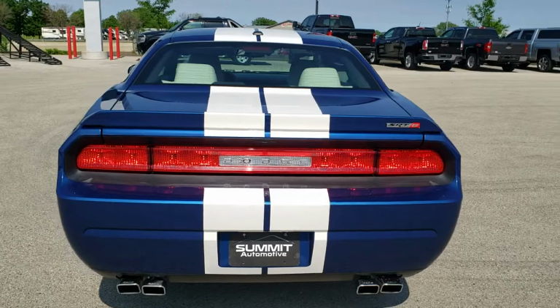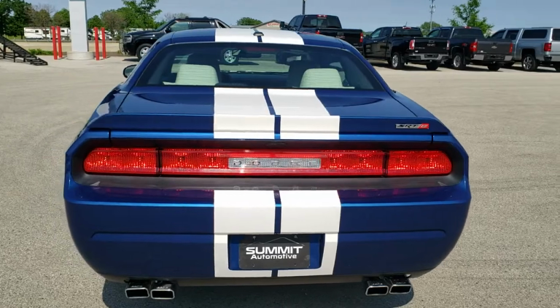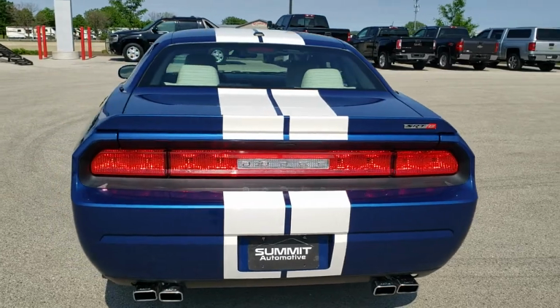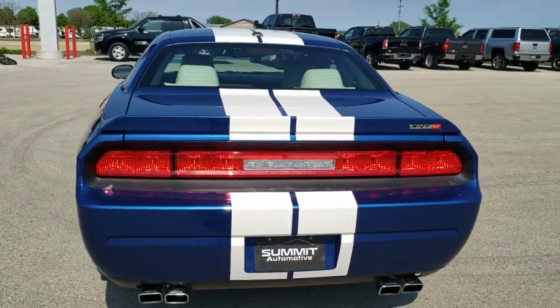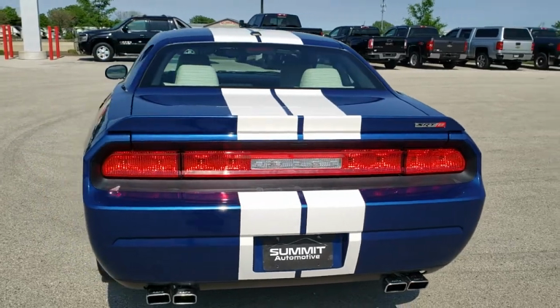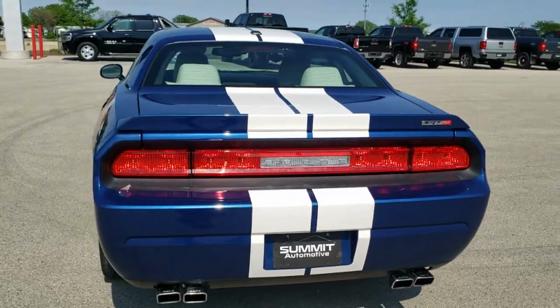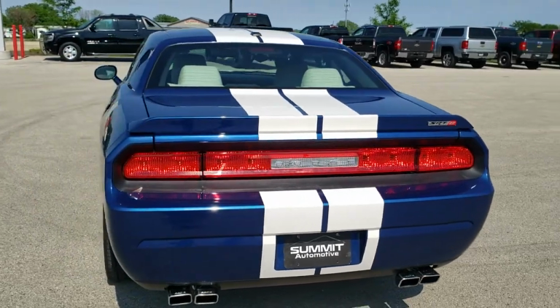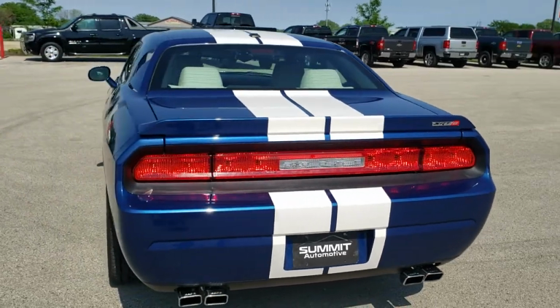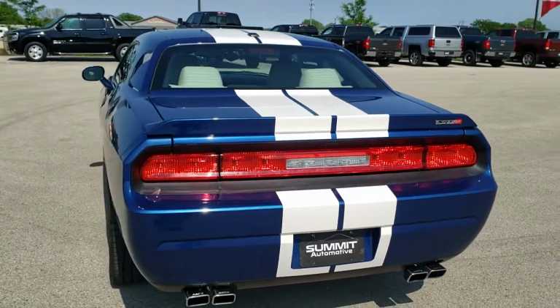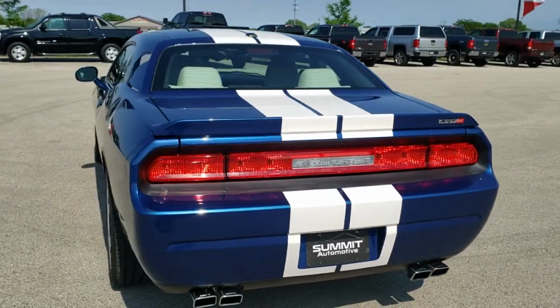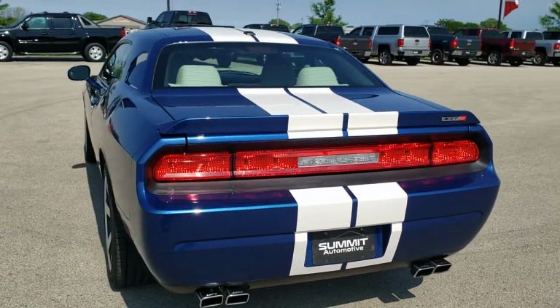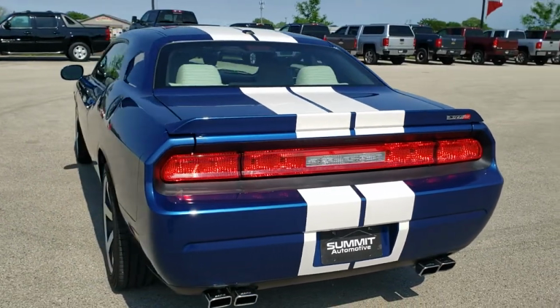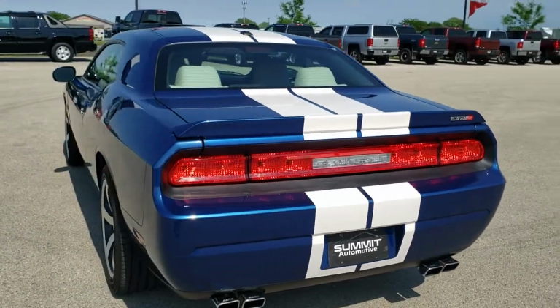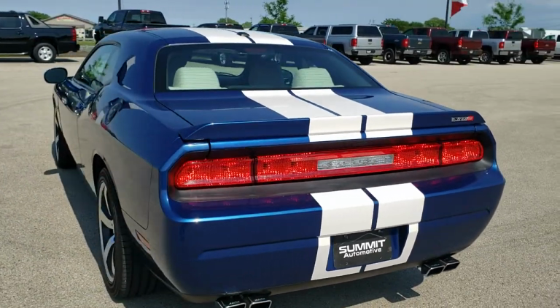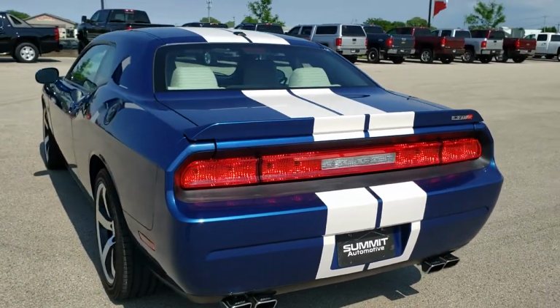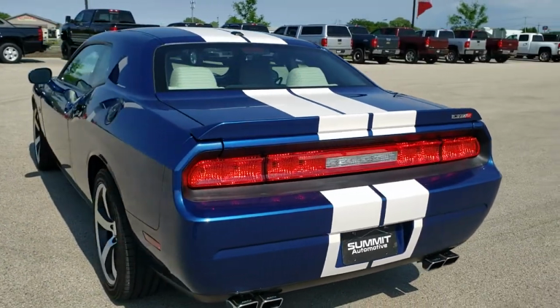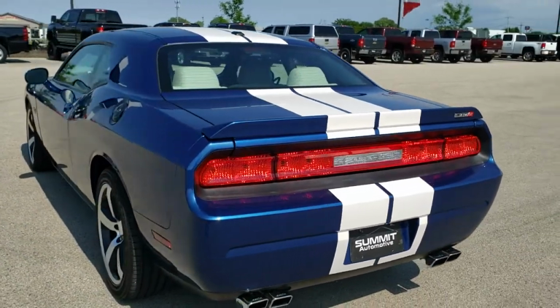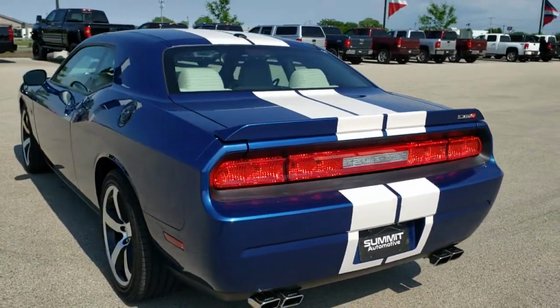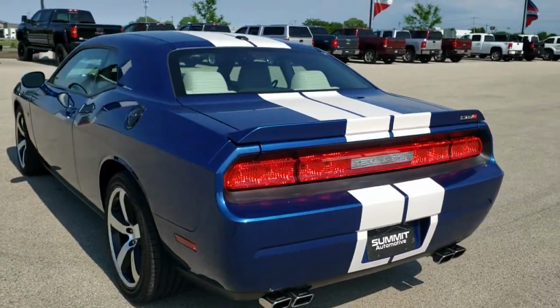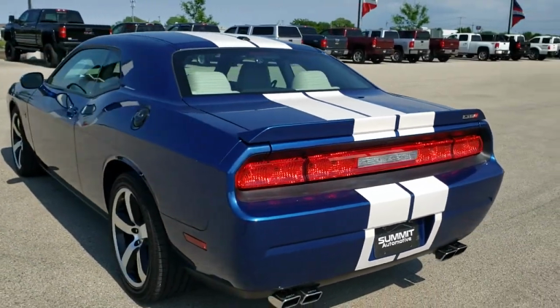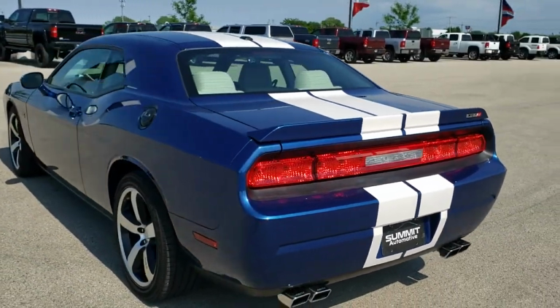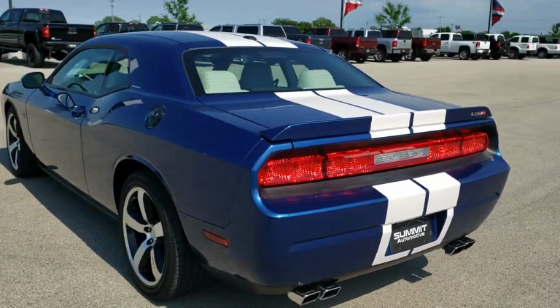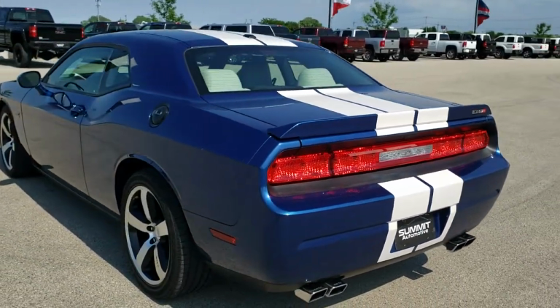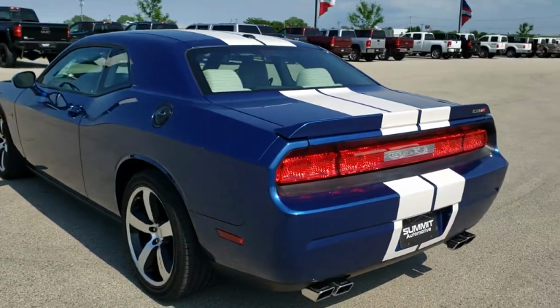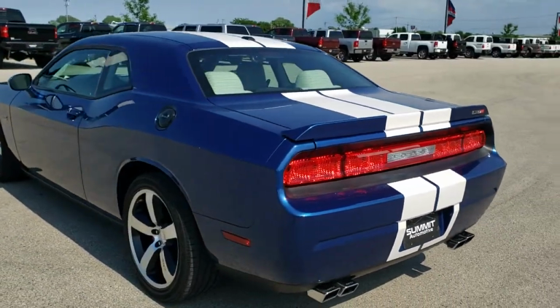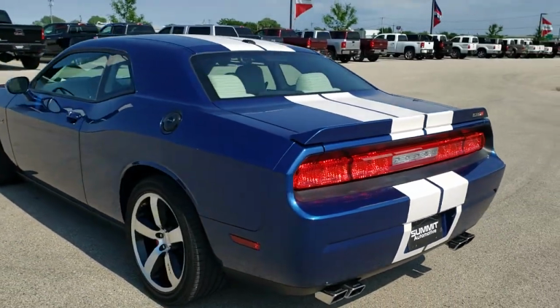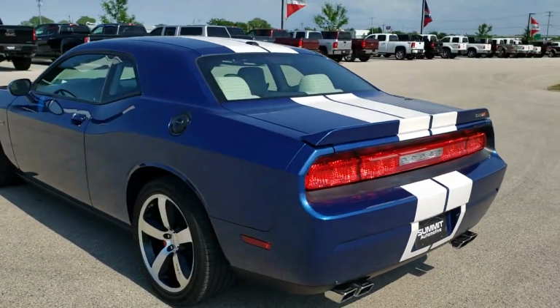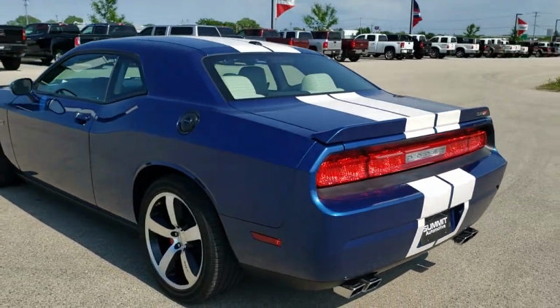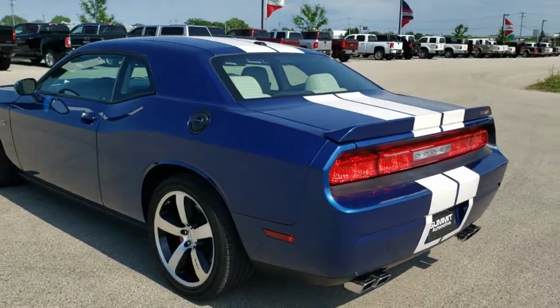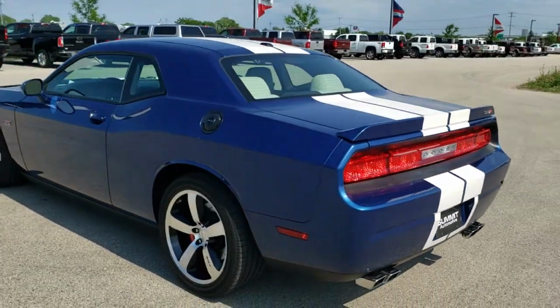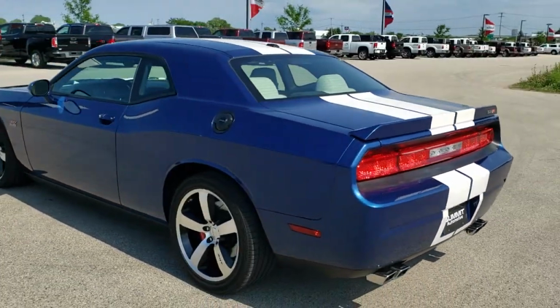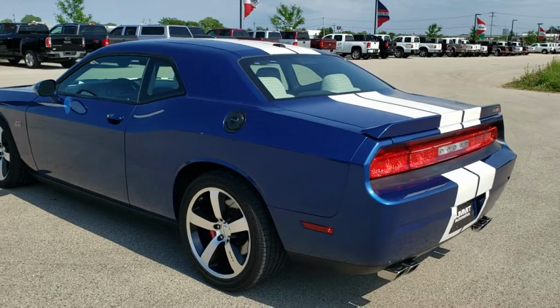The white stripes, the white interior, deep water blue metallic is the color.